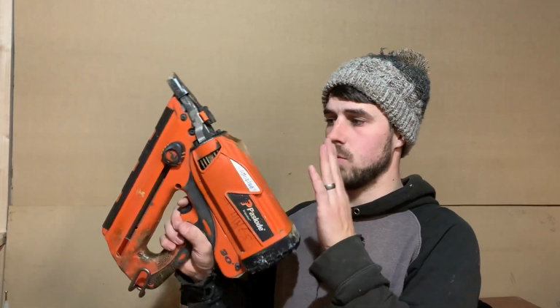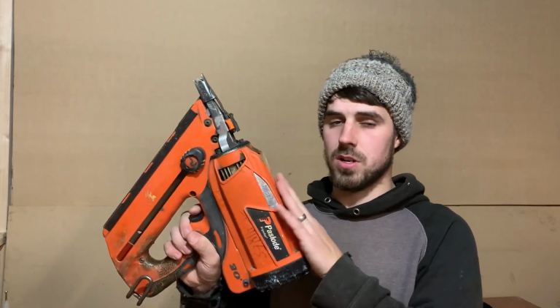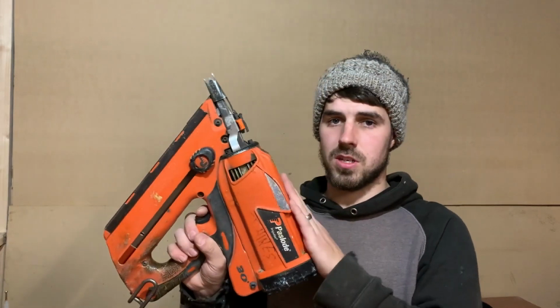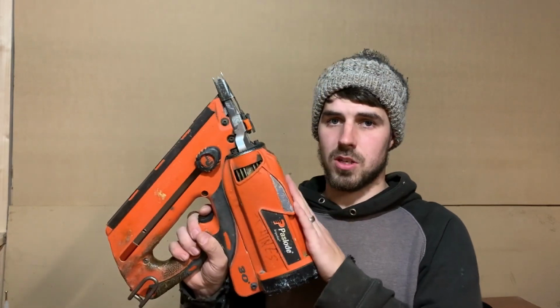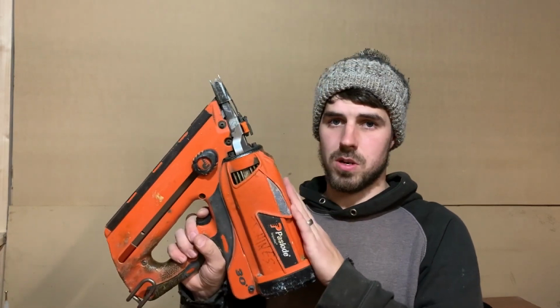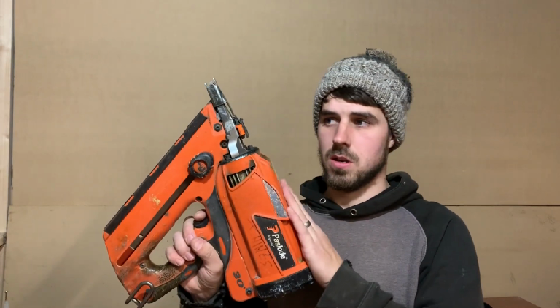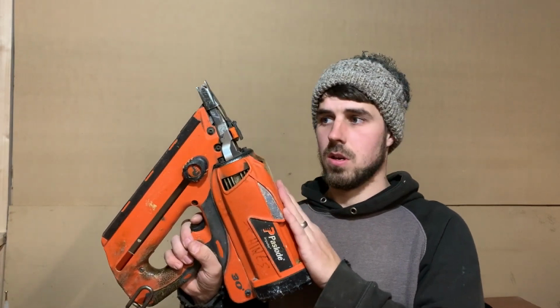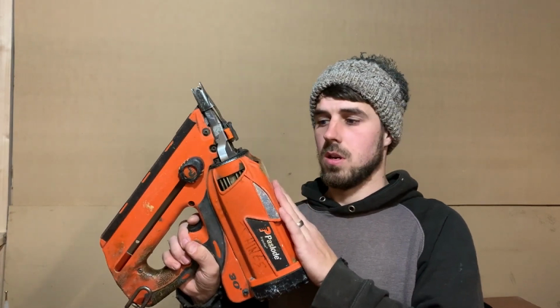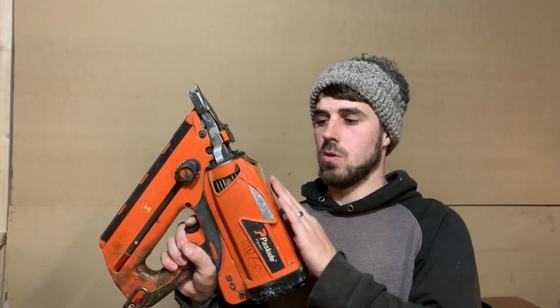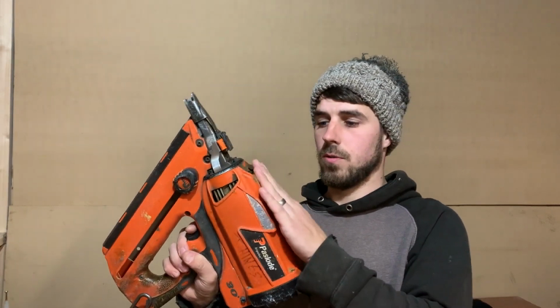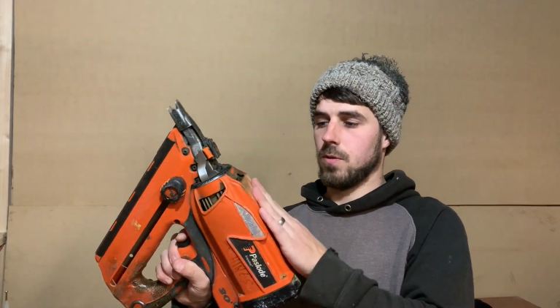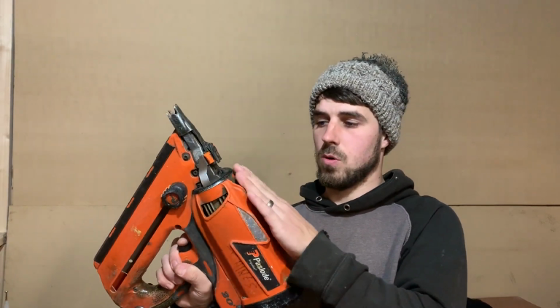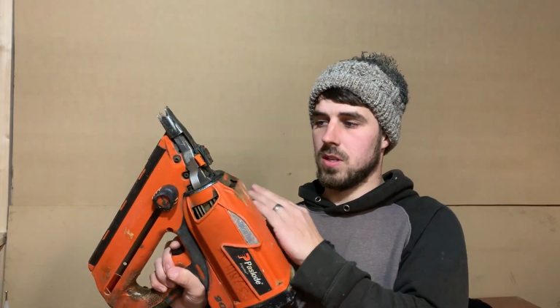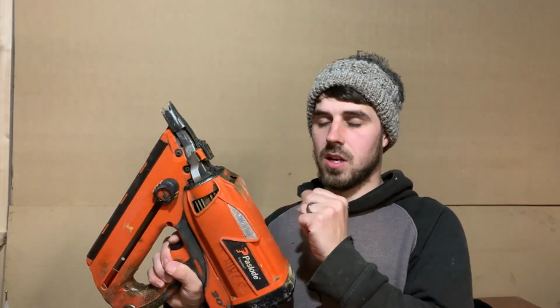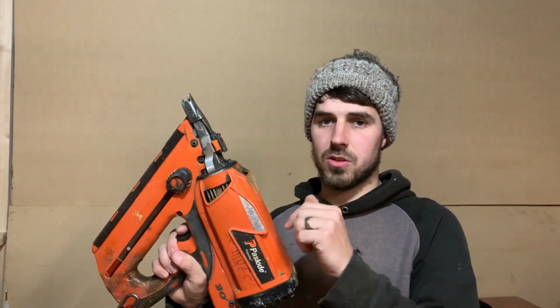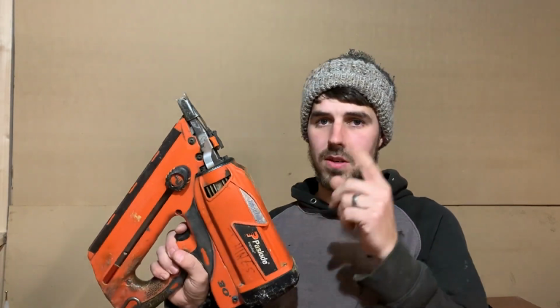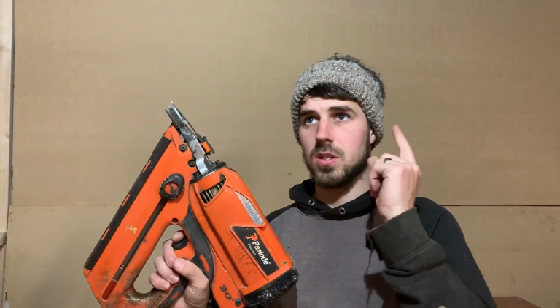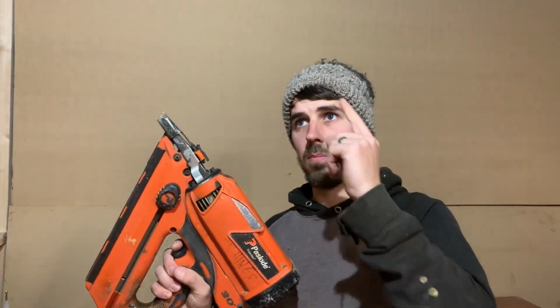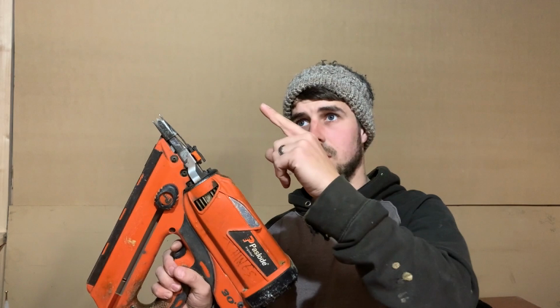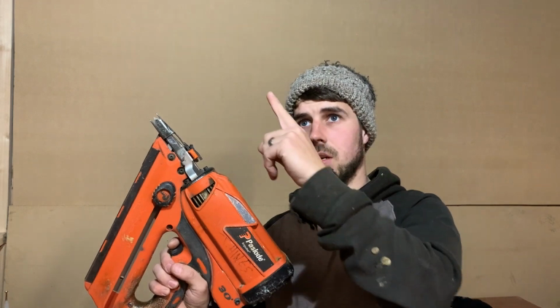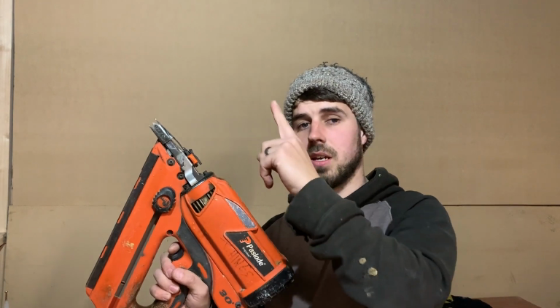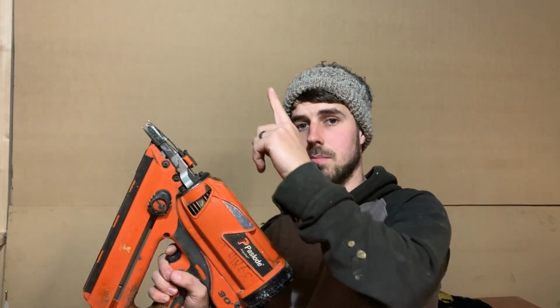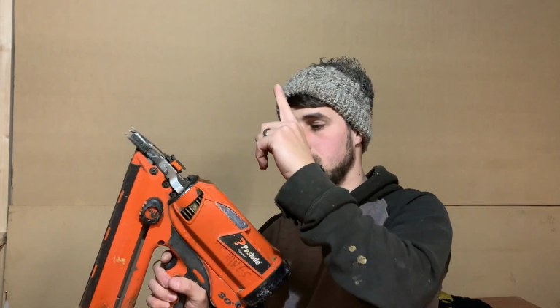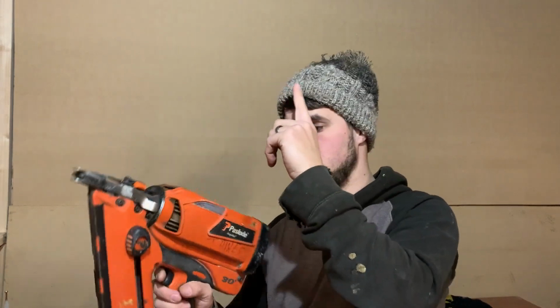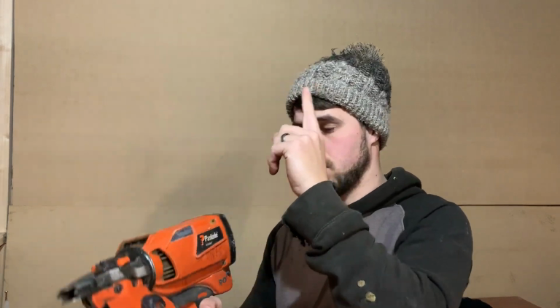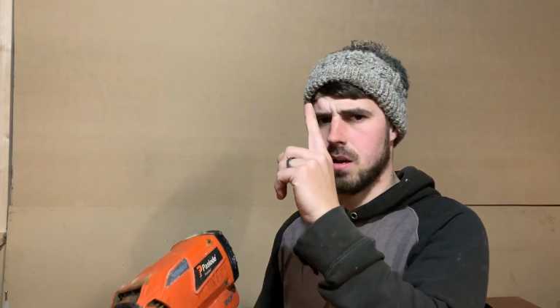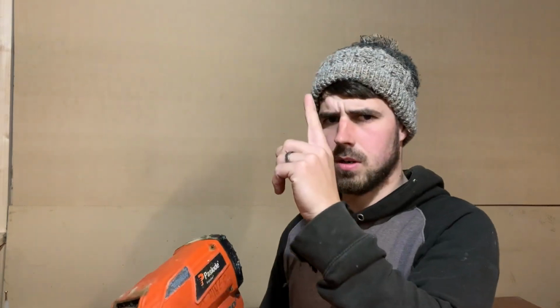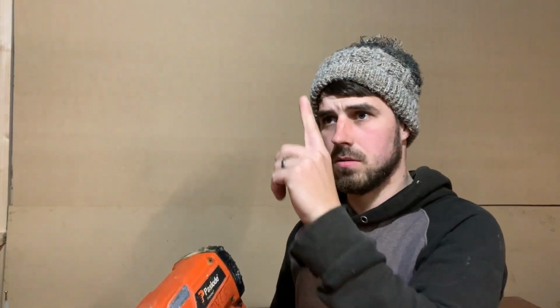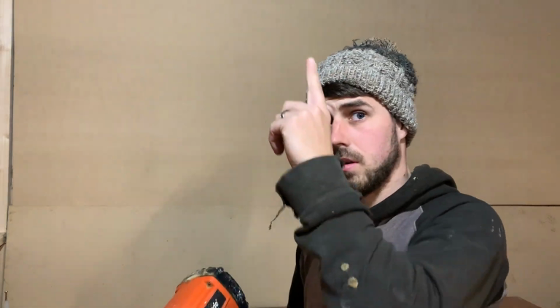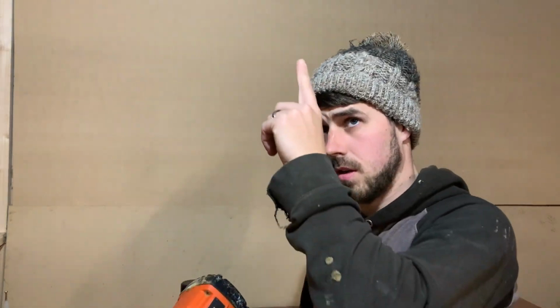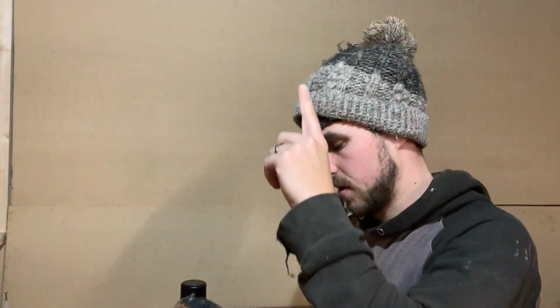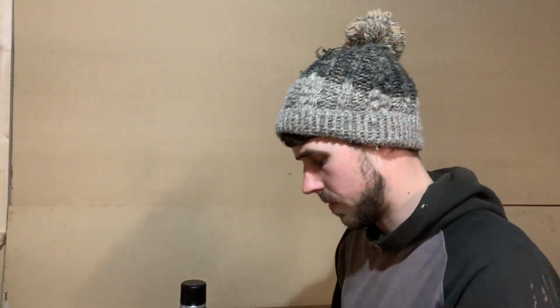But if you wanted to see that one, or if you've got one of these to clean or service, then I'll put the link up below, up here somewhere.